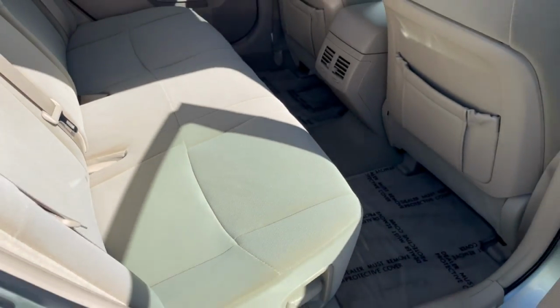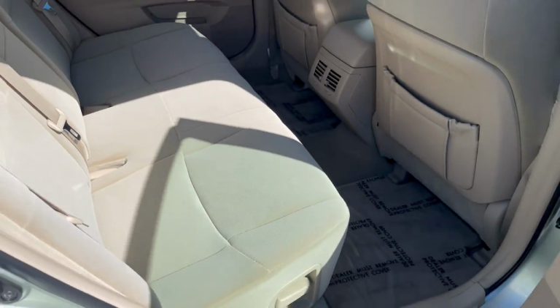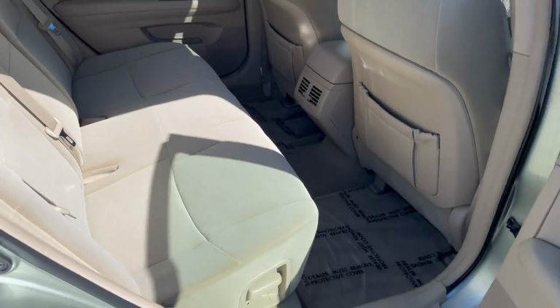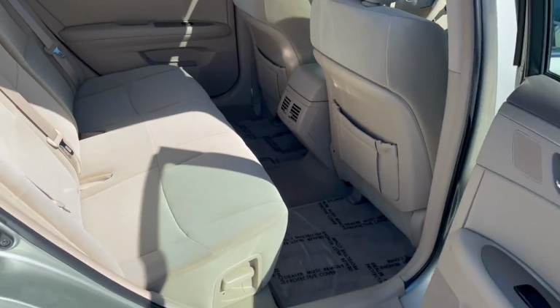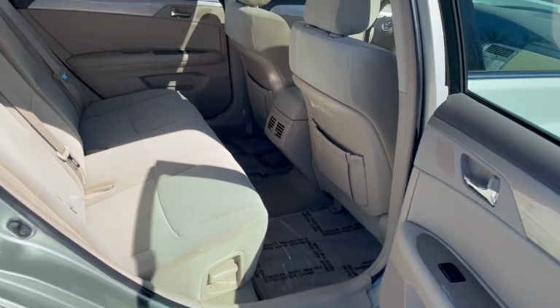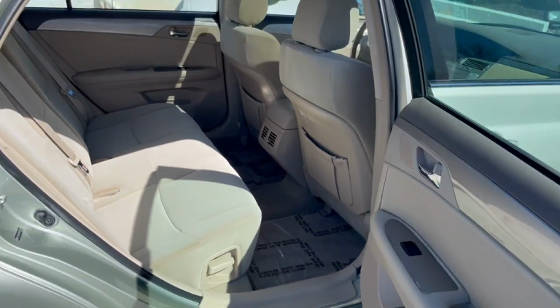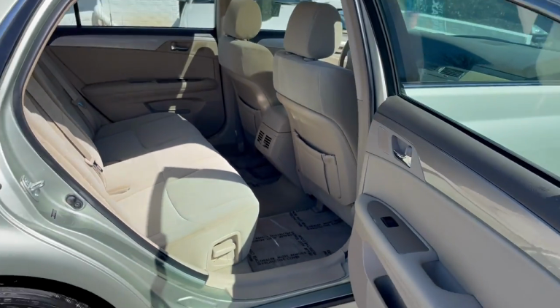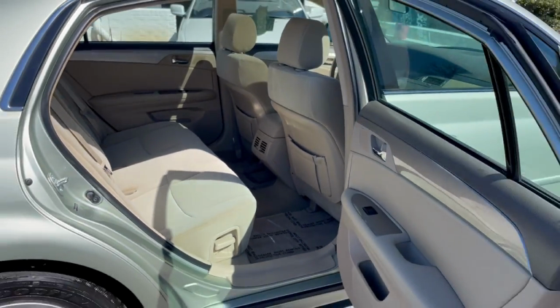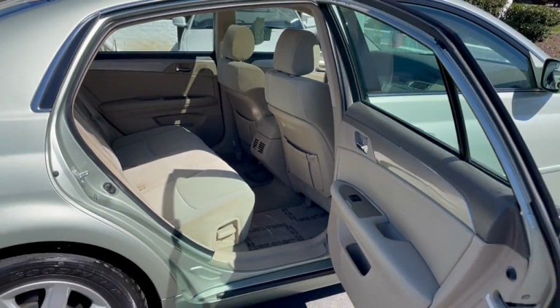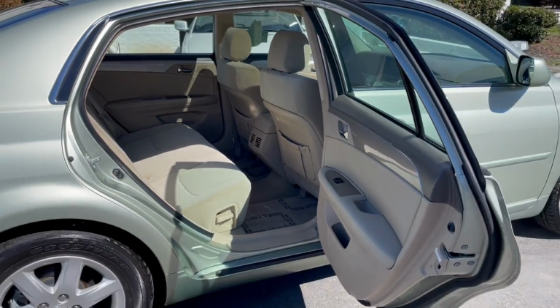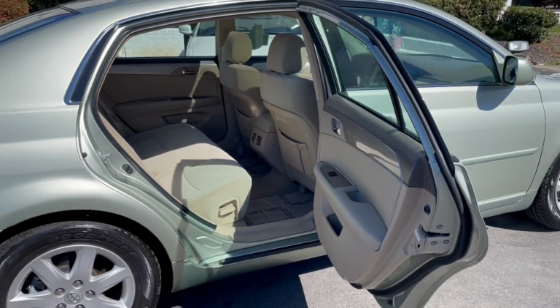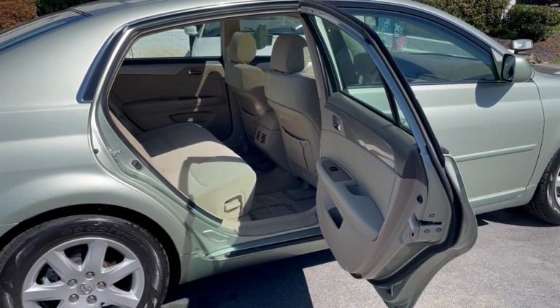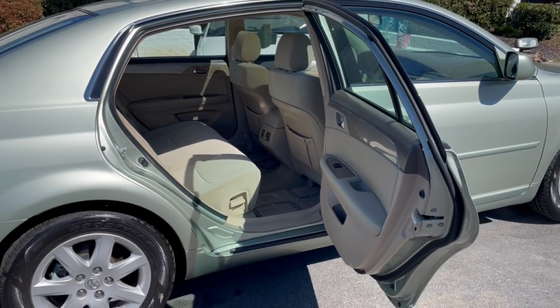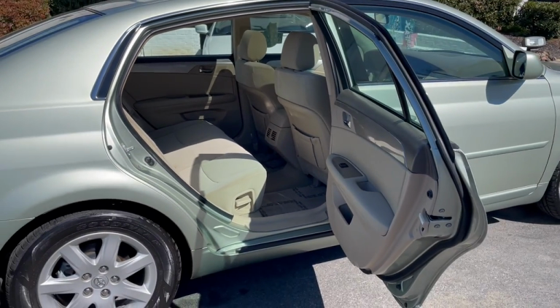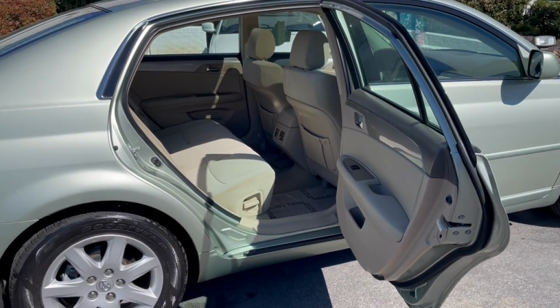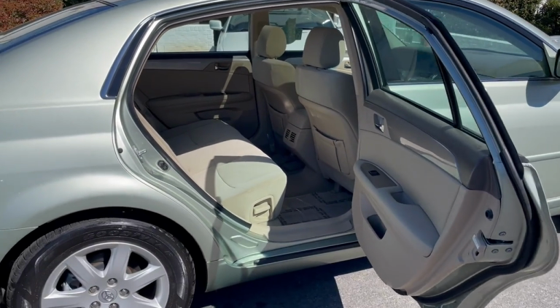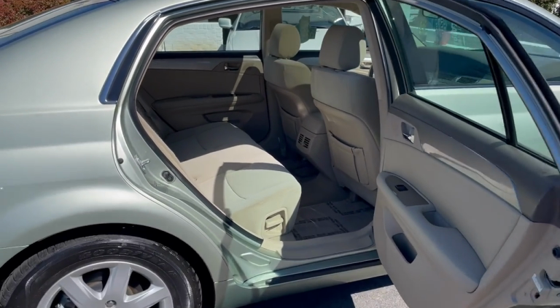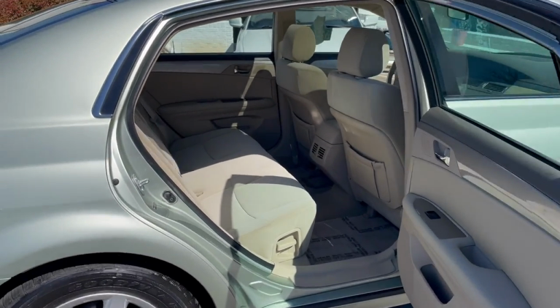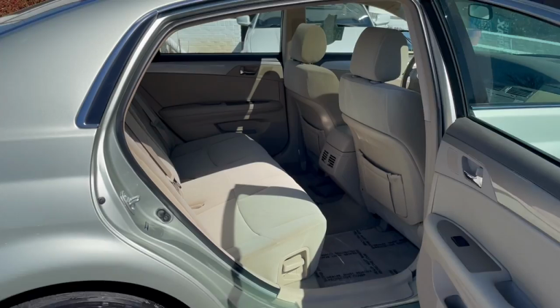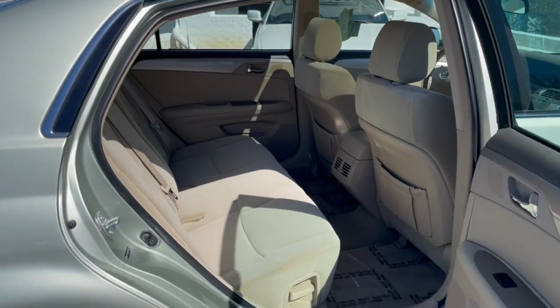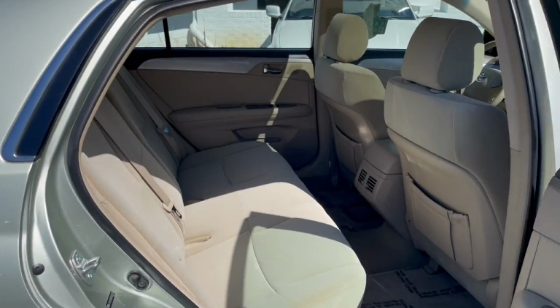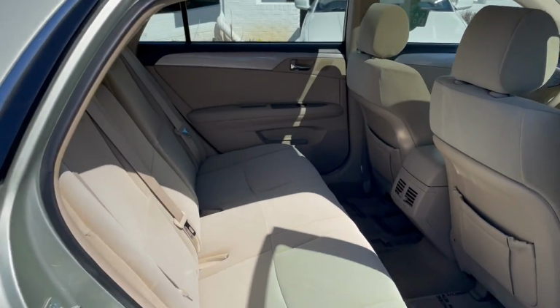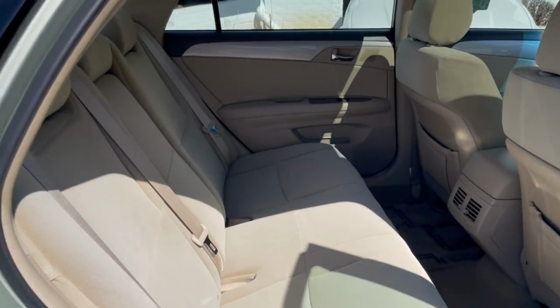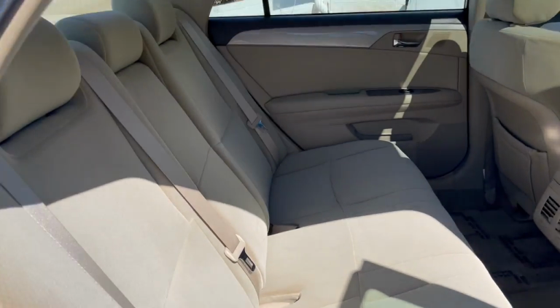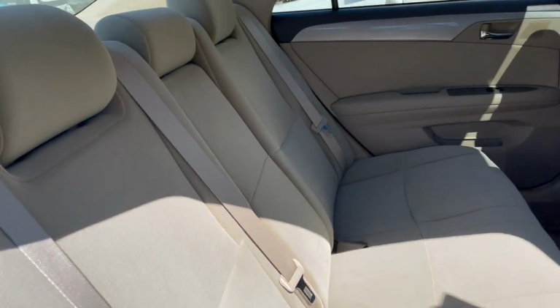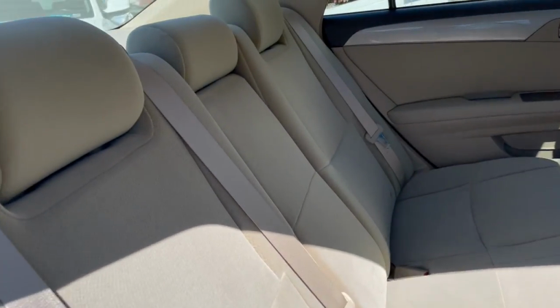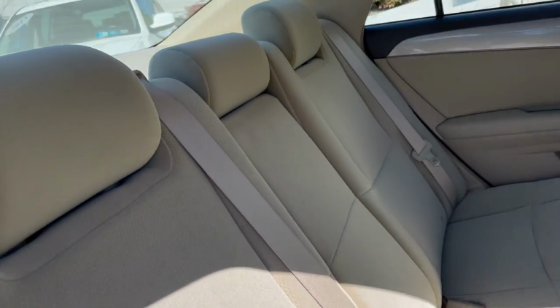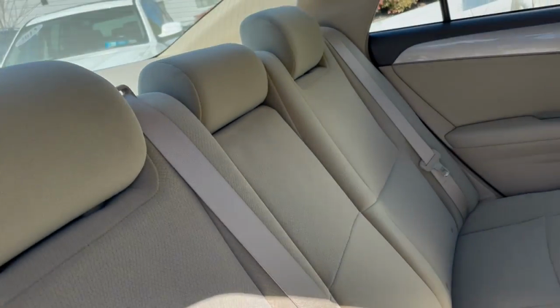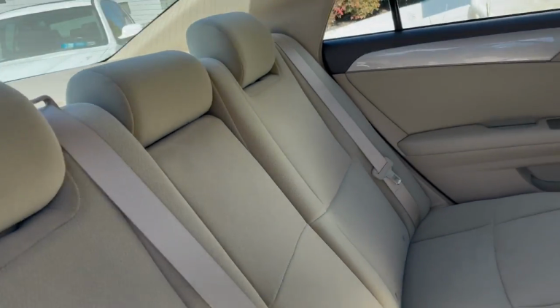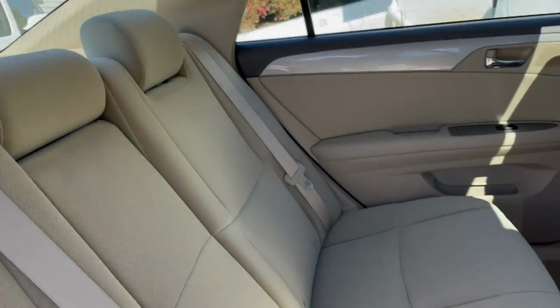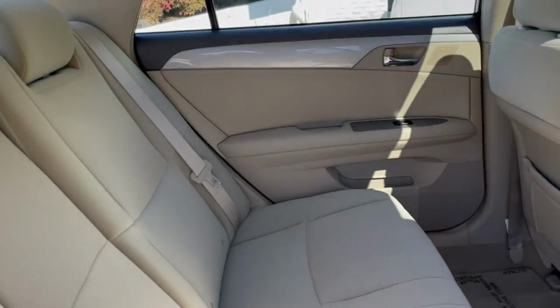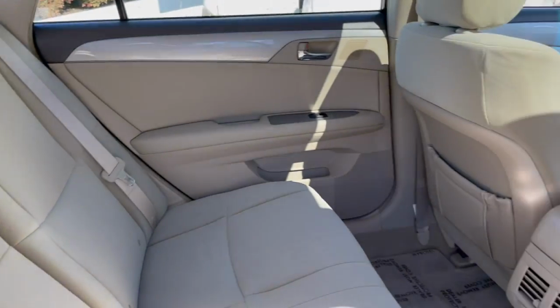Look at that rear door opening angle — really easy to access, you can get inside for the rear passengers.